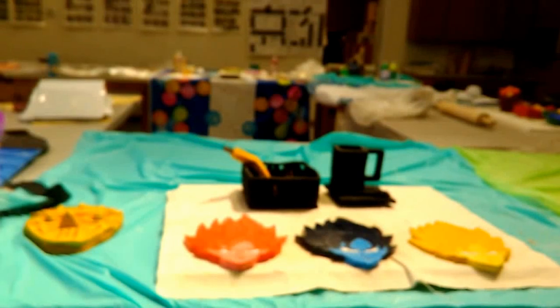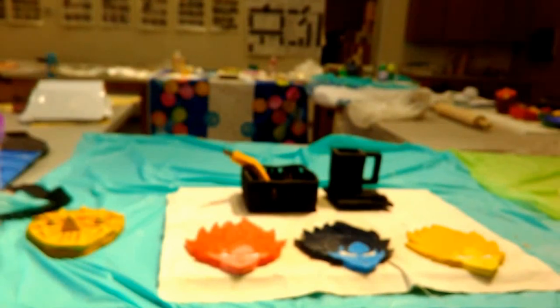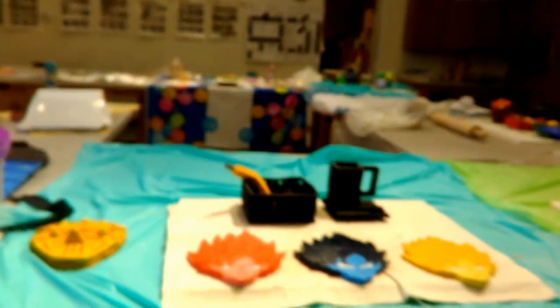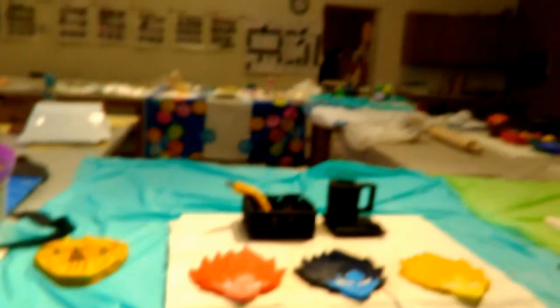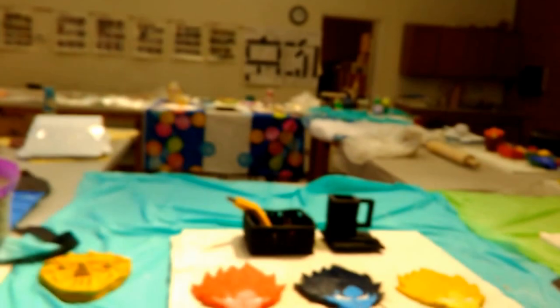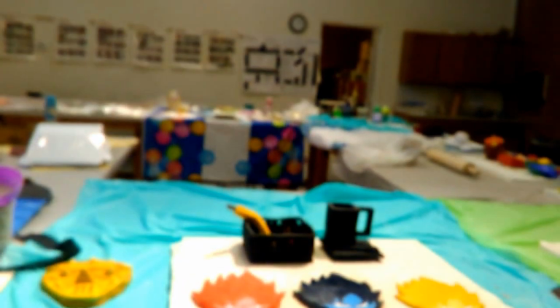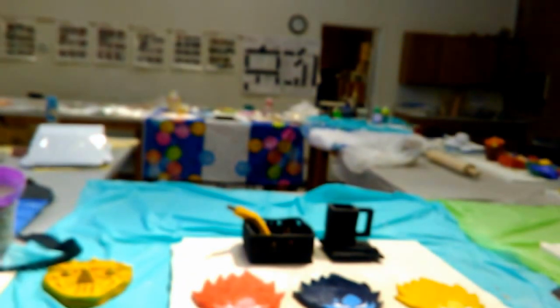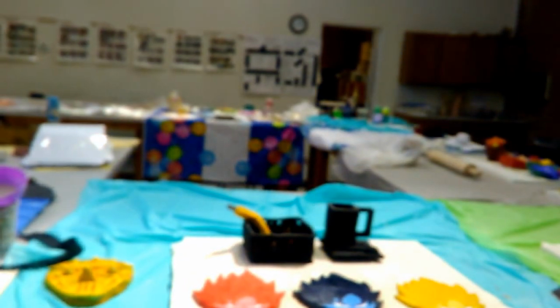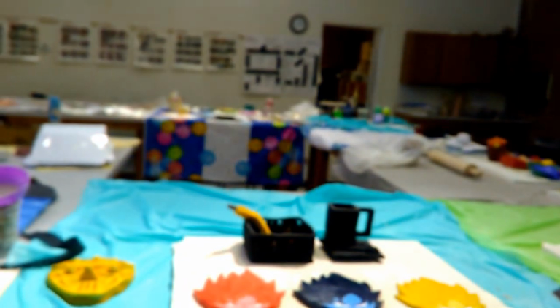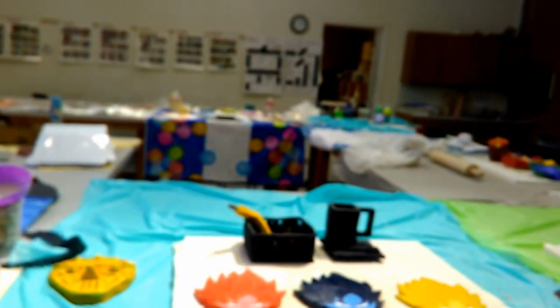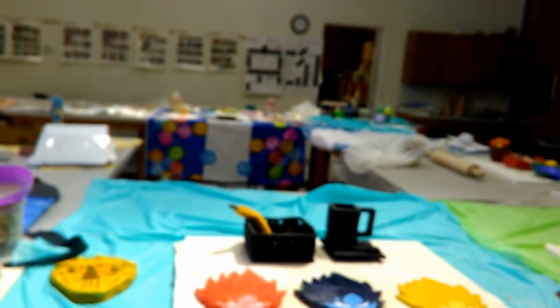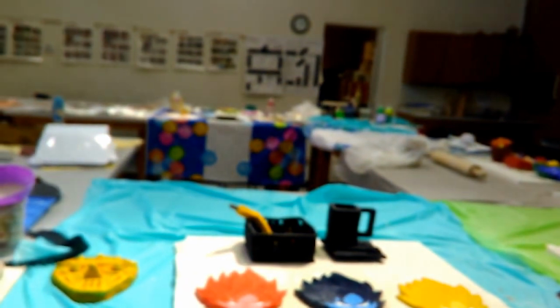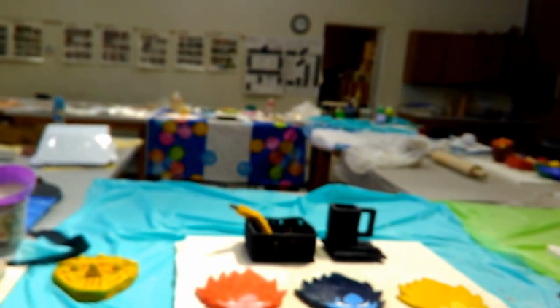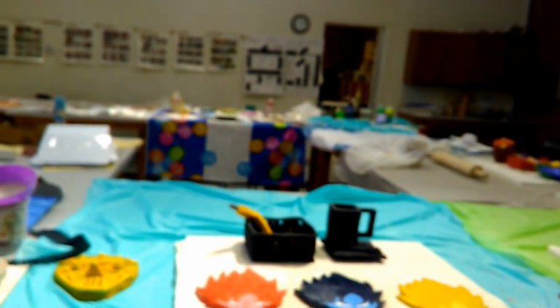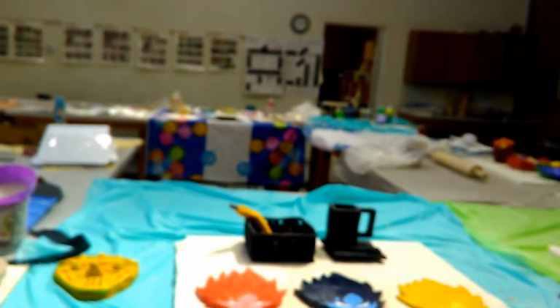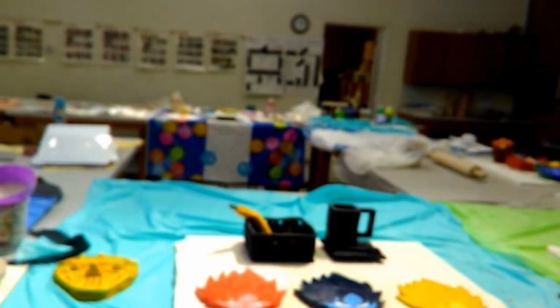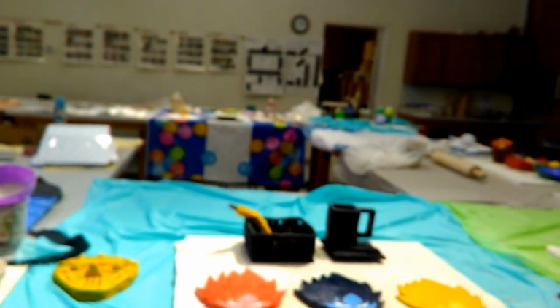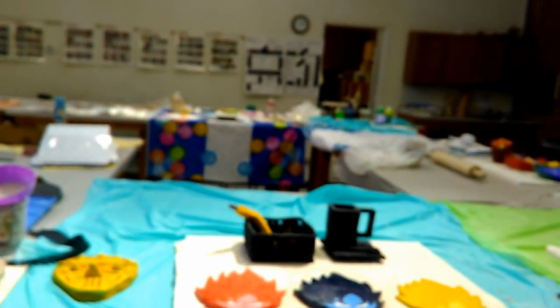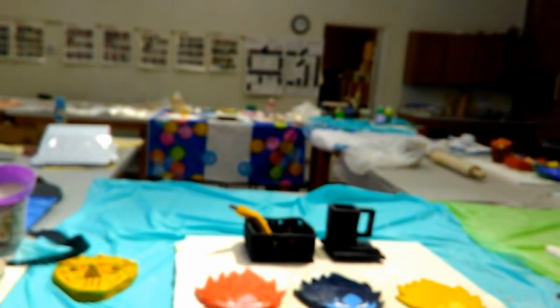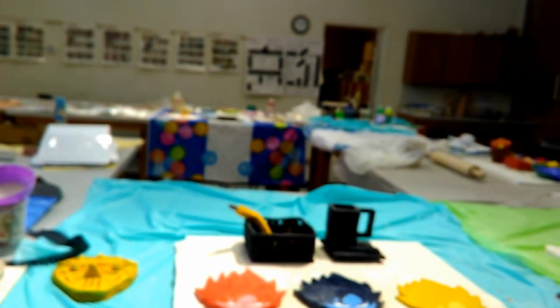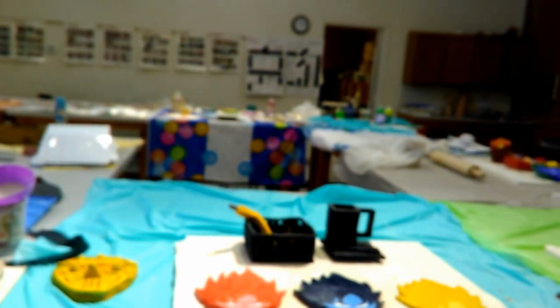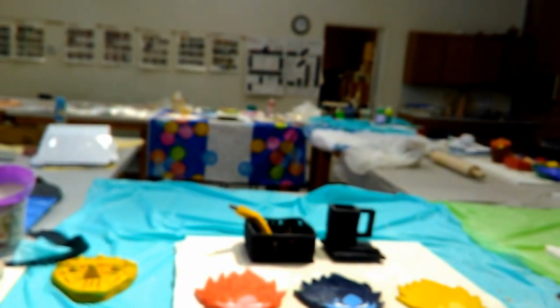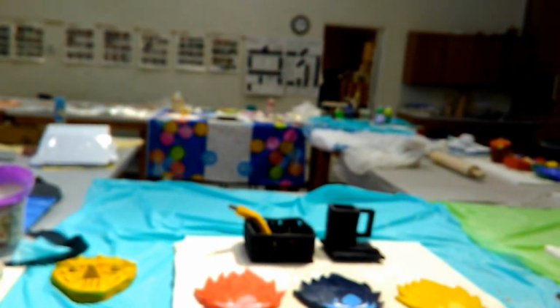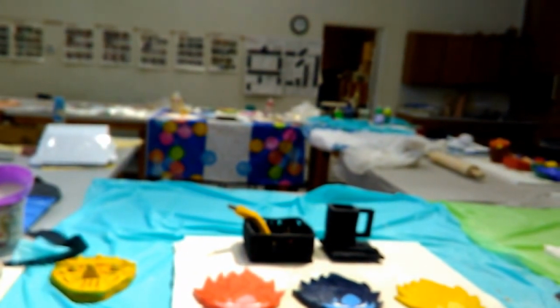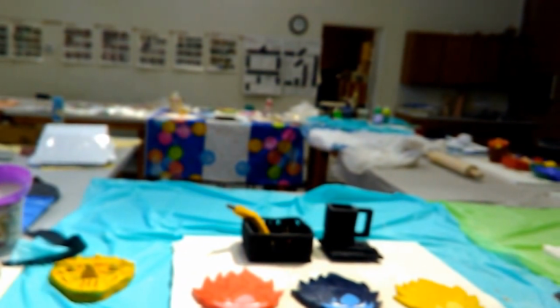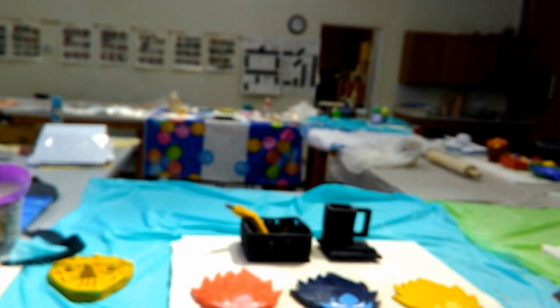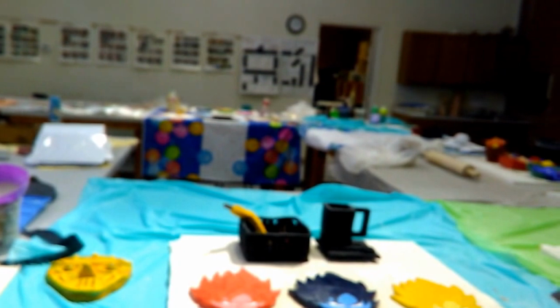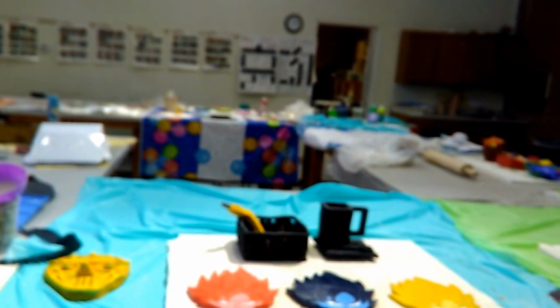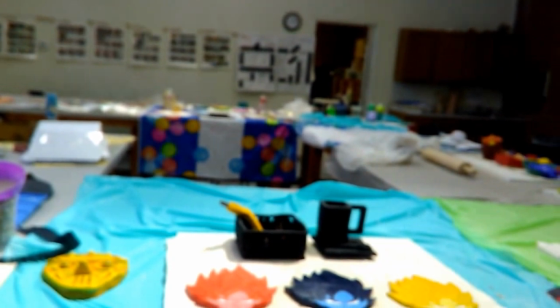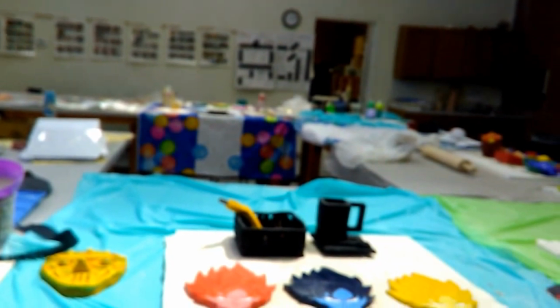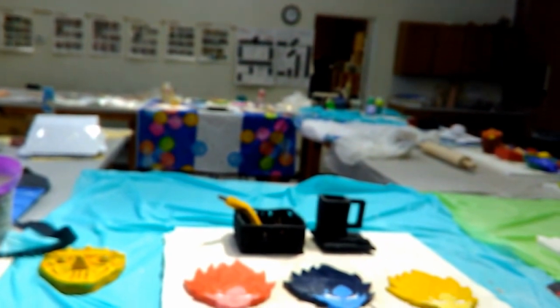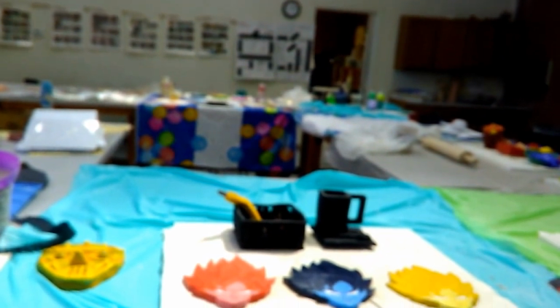Welcome to Howard Payne University Art Department Midterm Review for Ceramics I for Non-Art Majors.